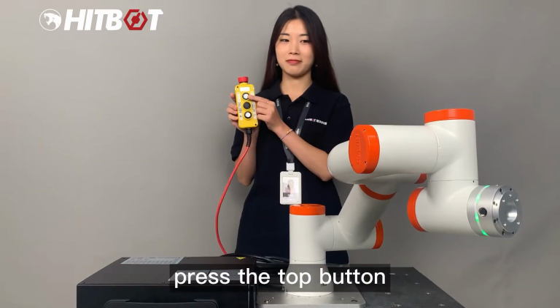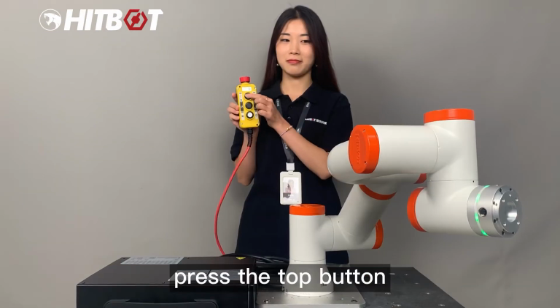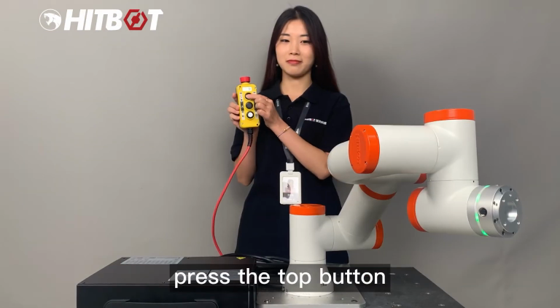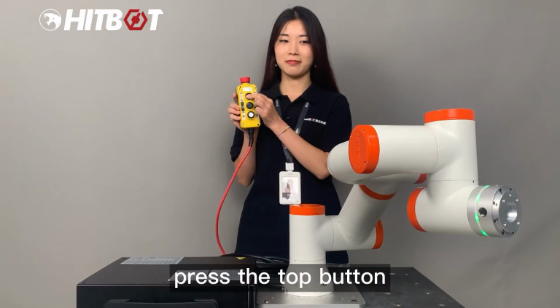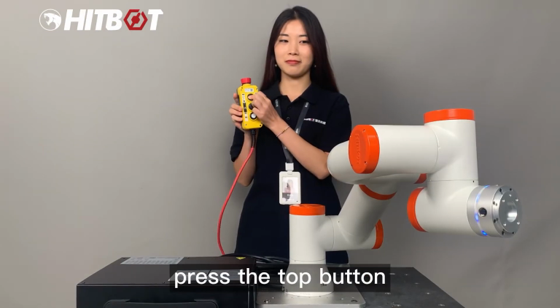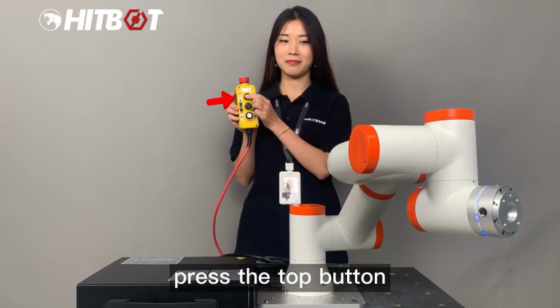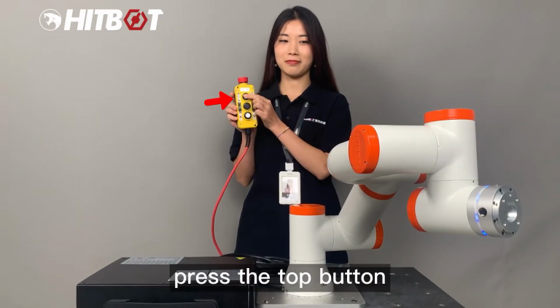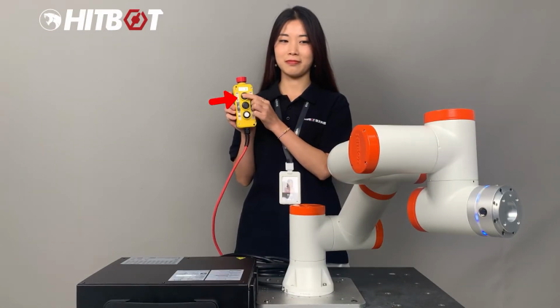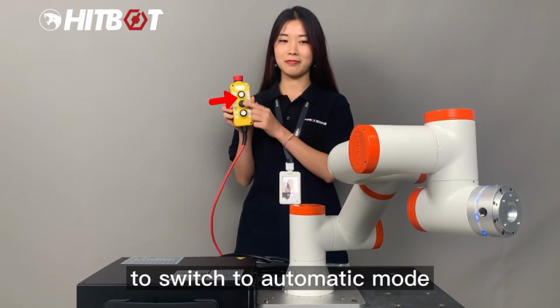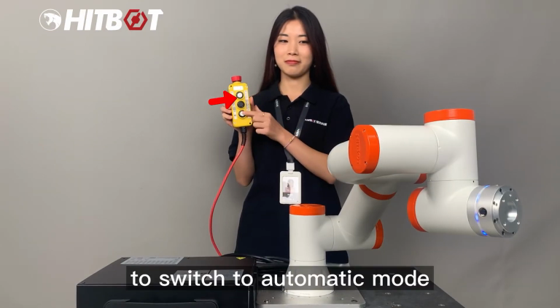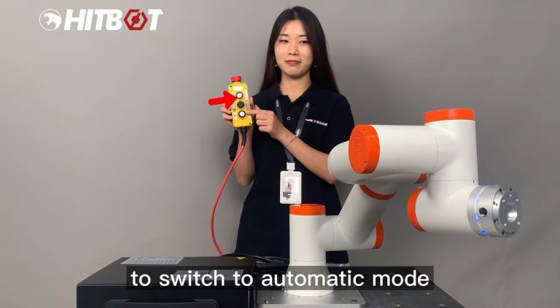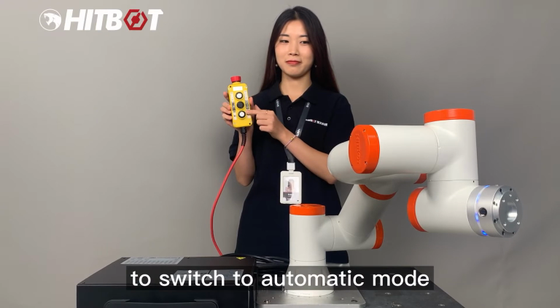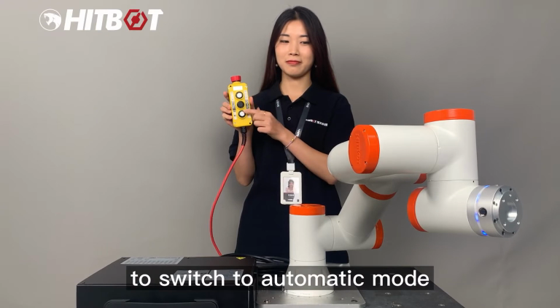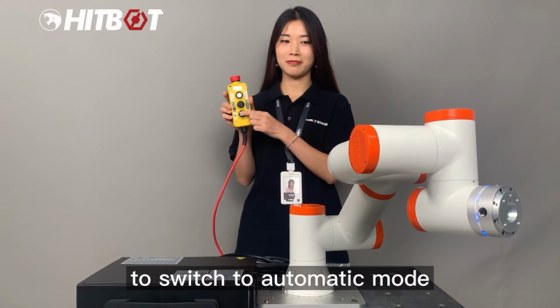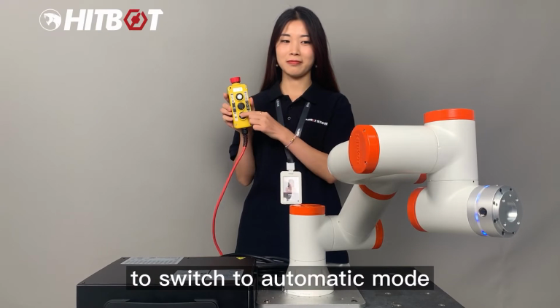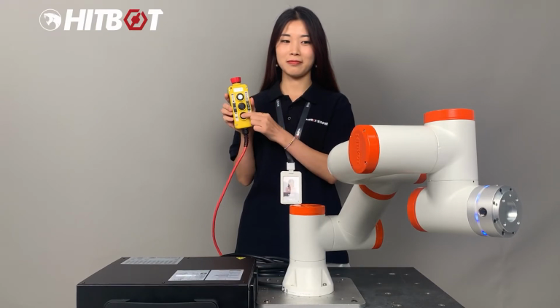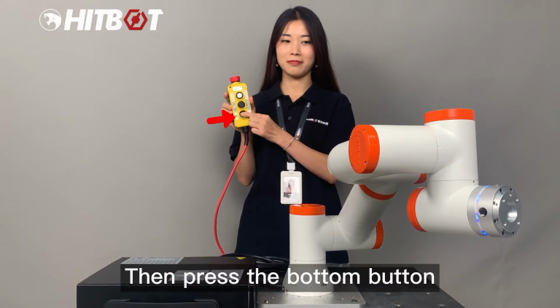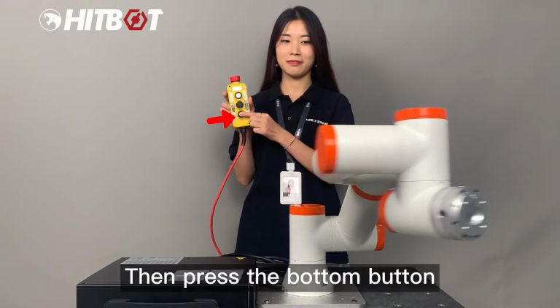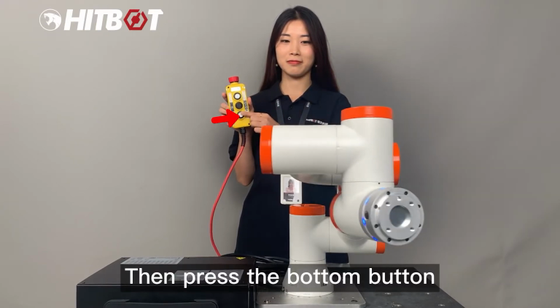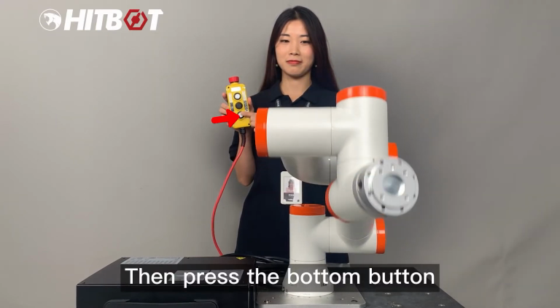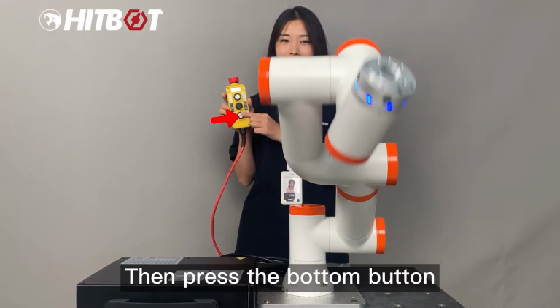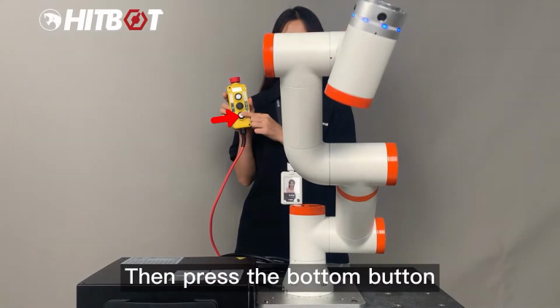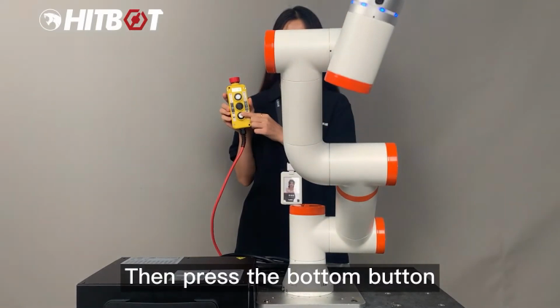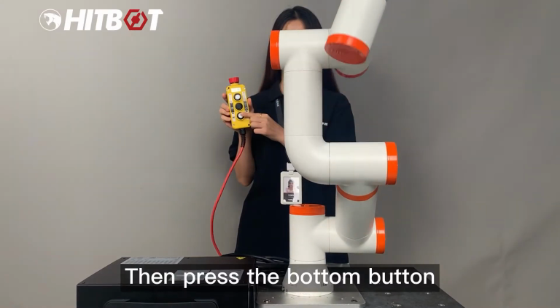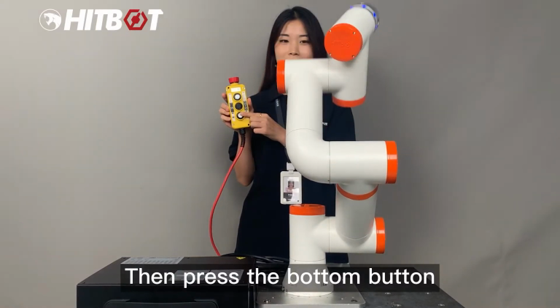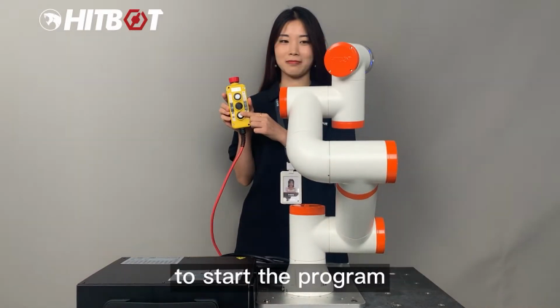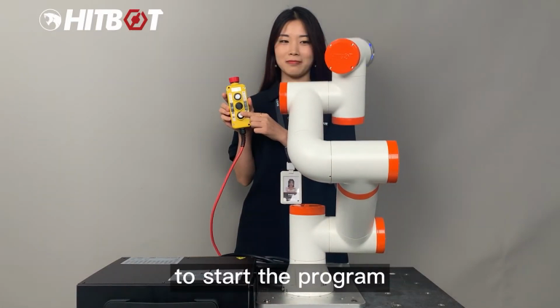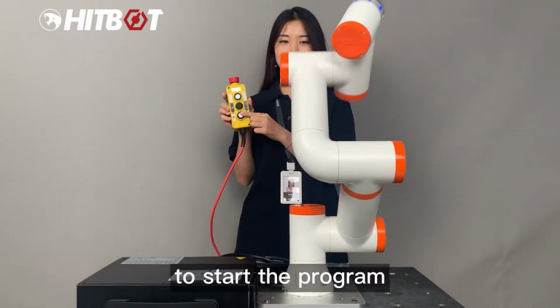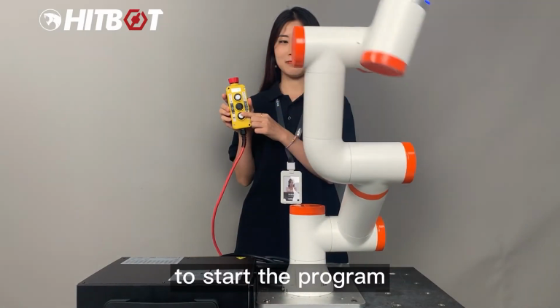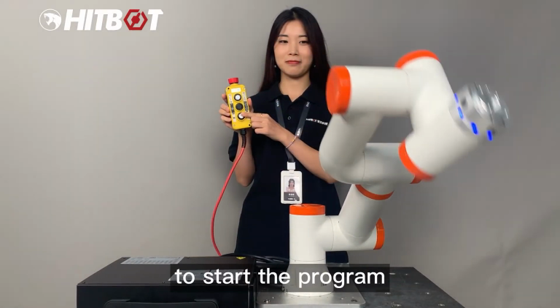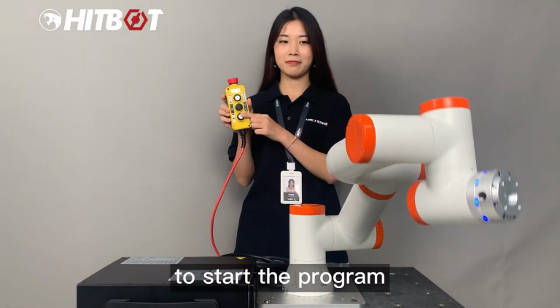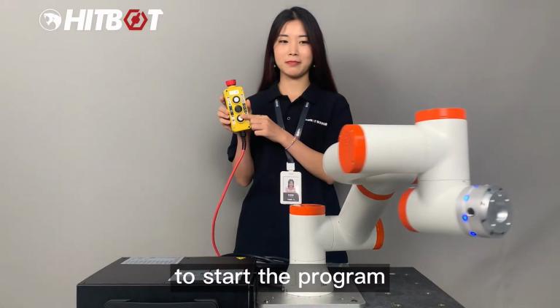press the top button to switch to automatic mode, then press the bottom button to start the program.